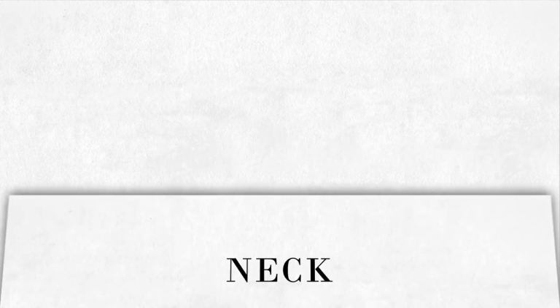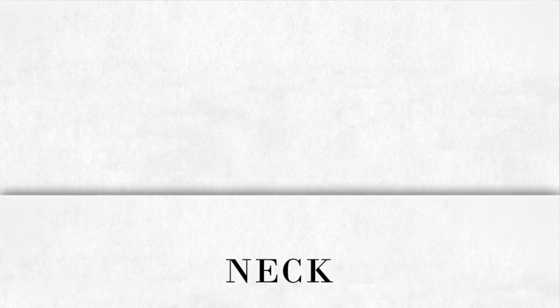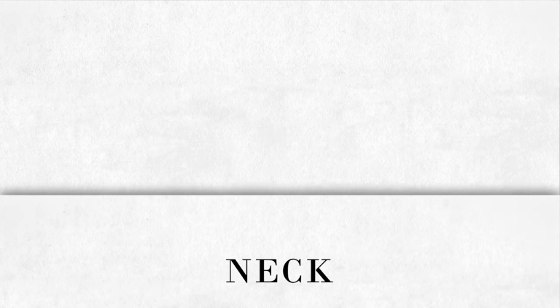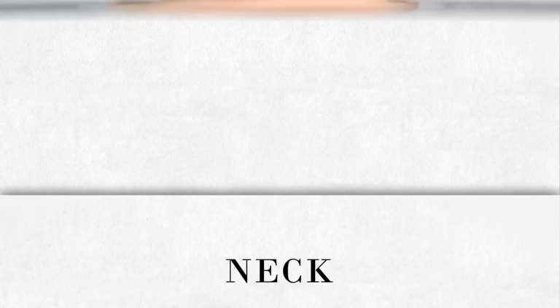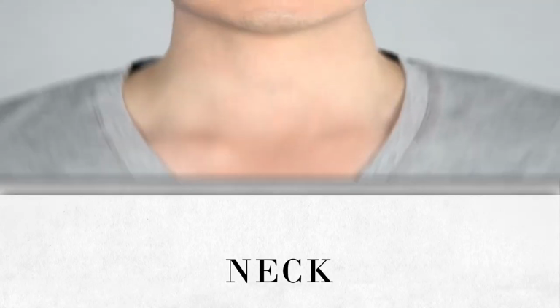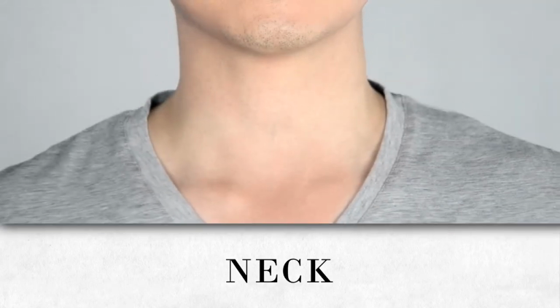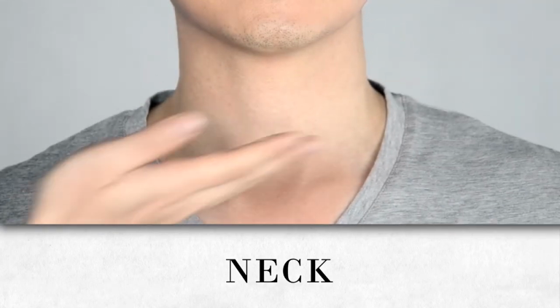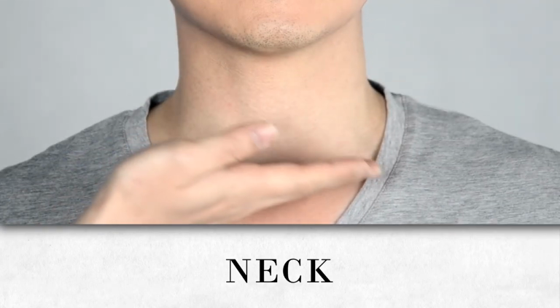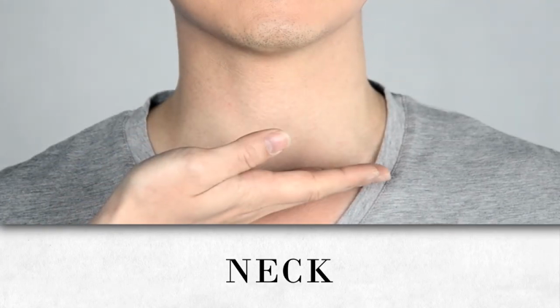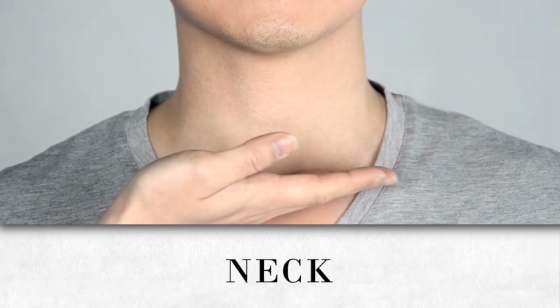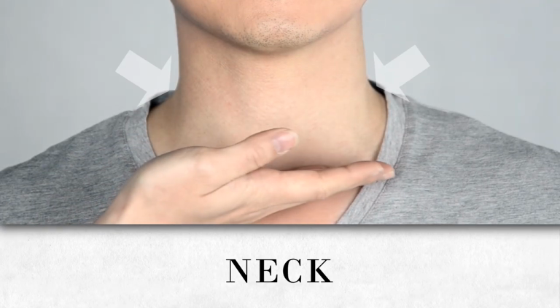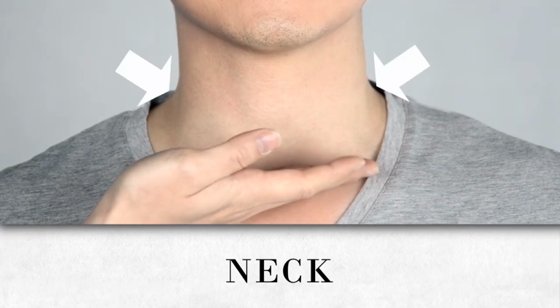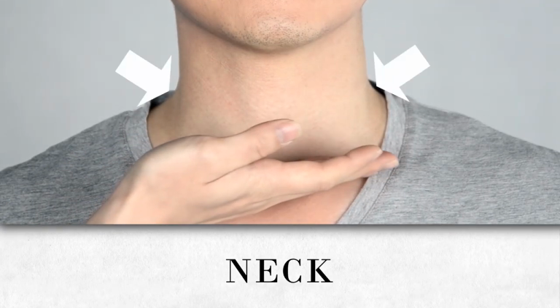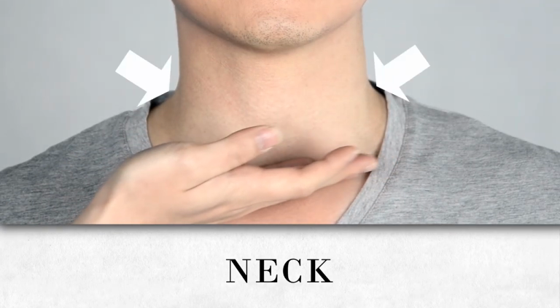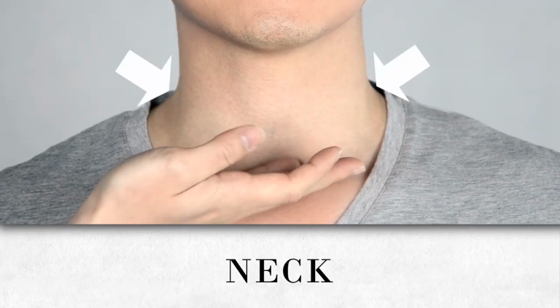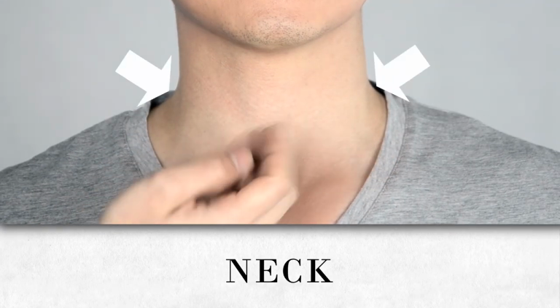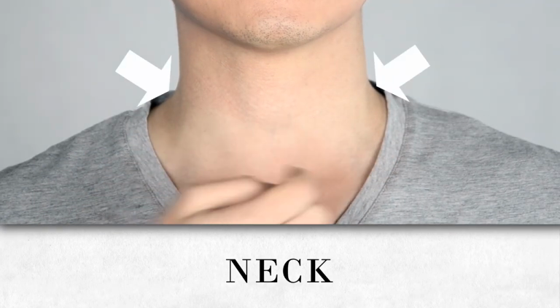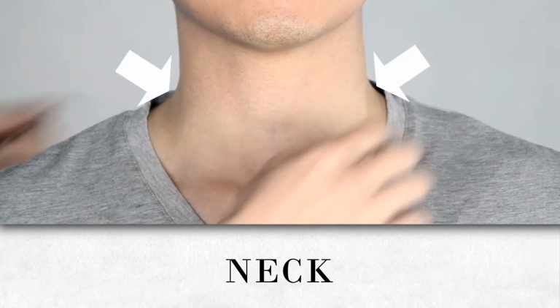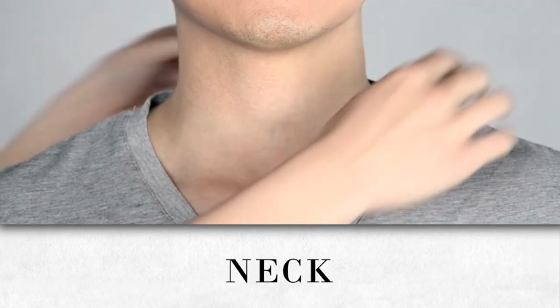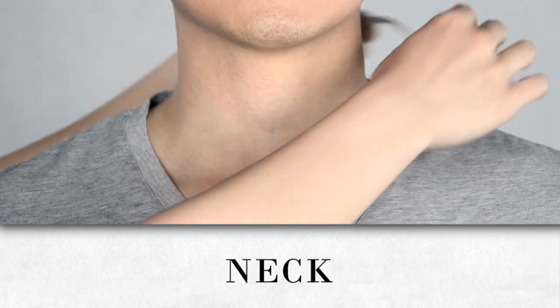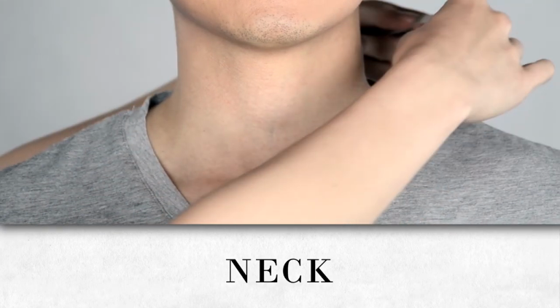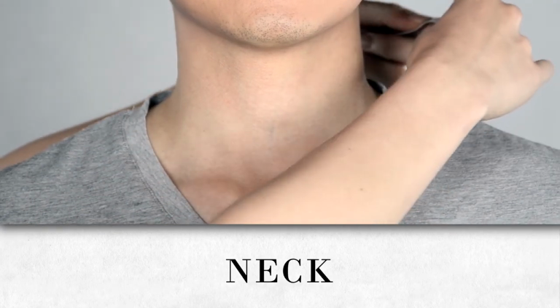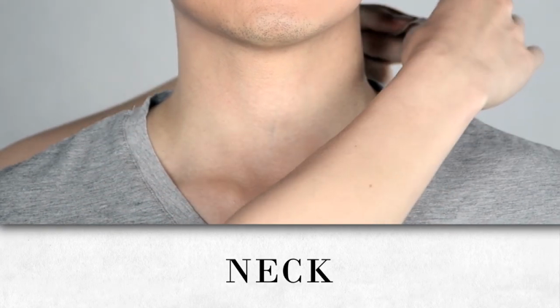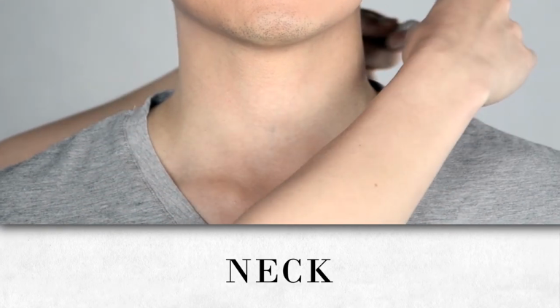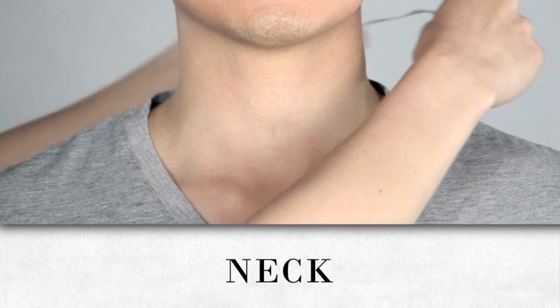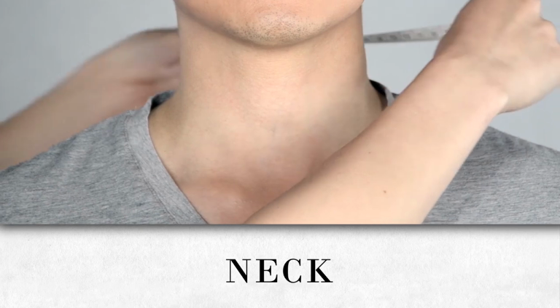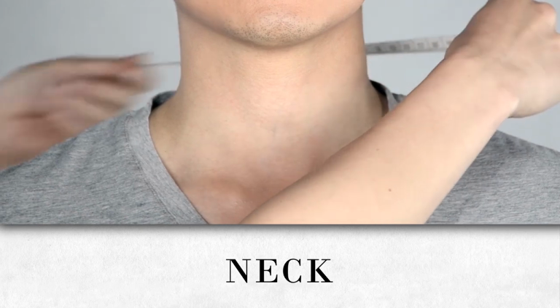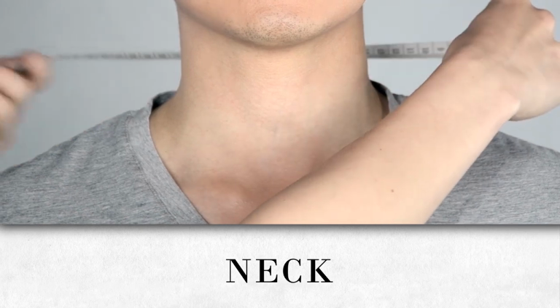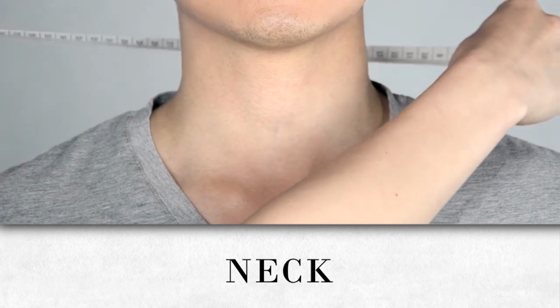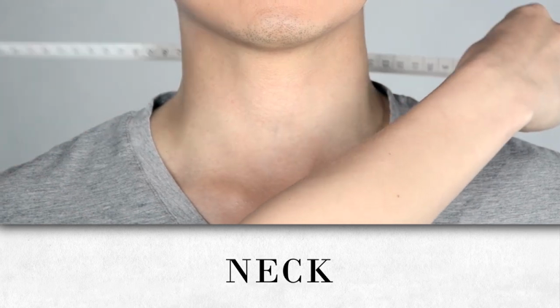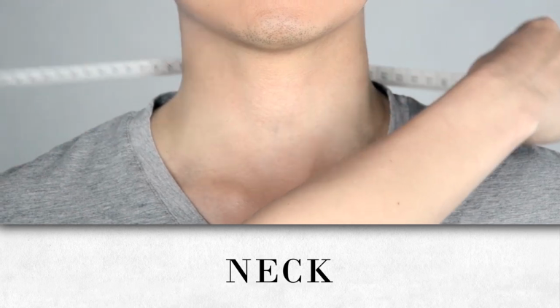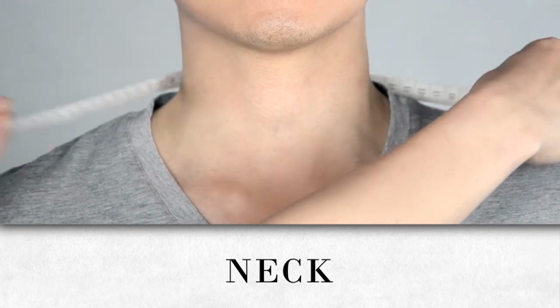Measure your neck circumference at its widest, which is around where the neck and the shoulder connect.